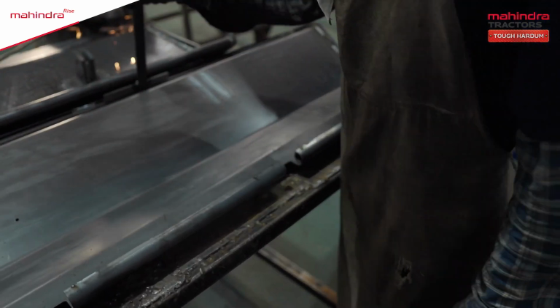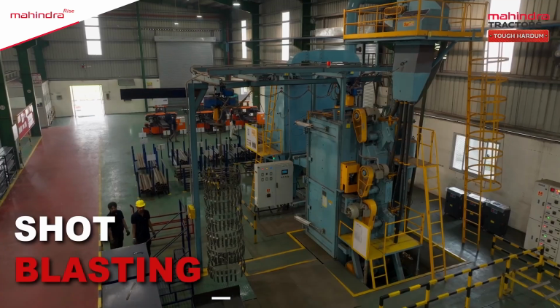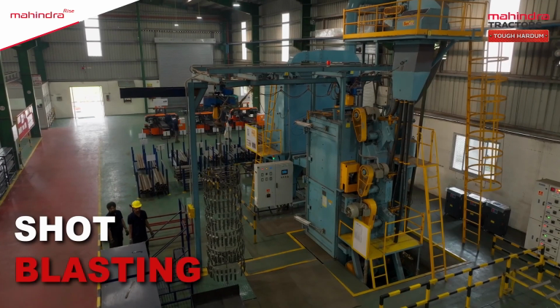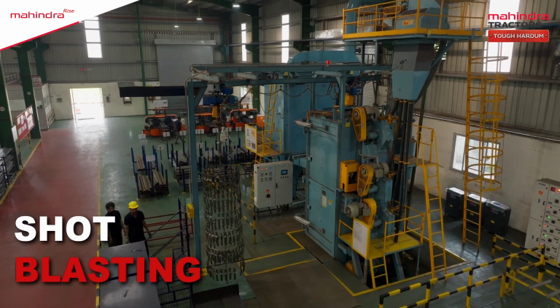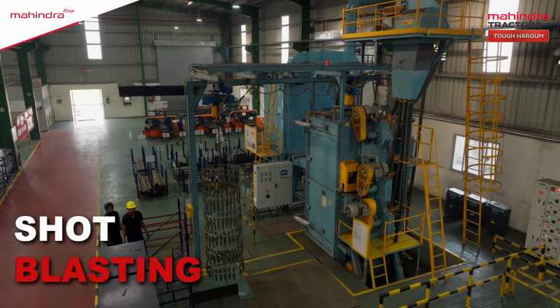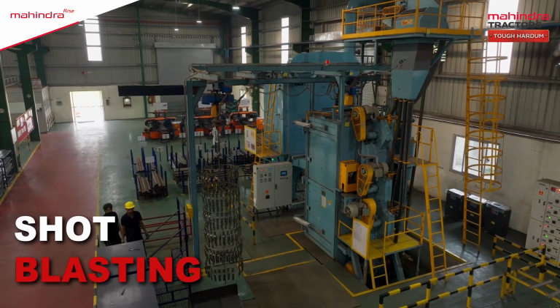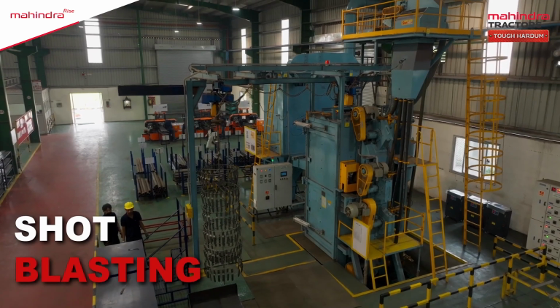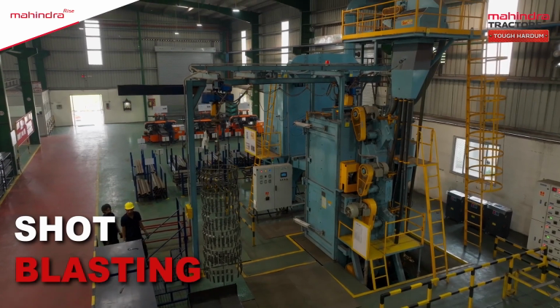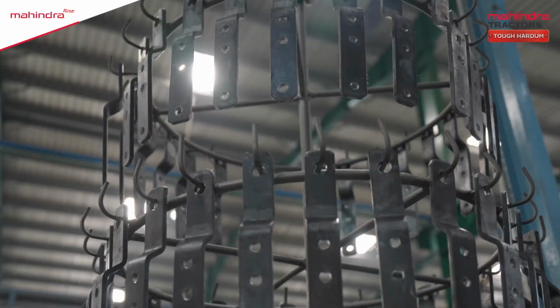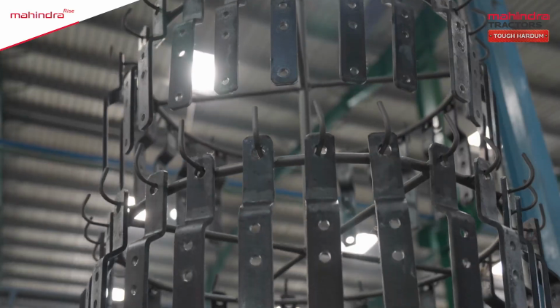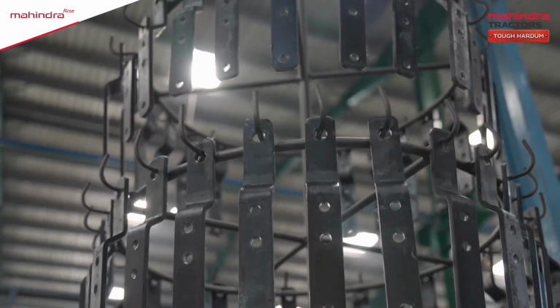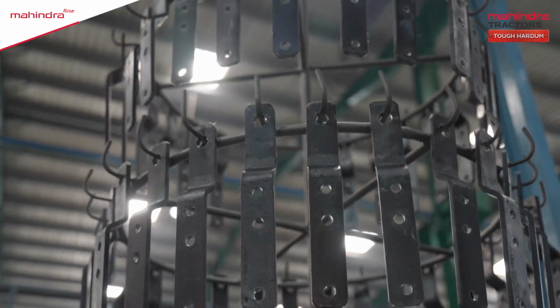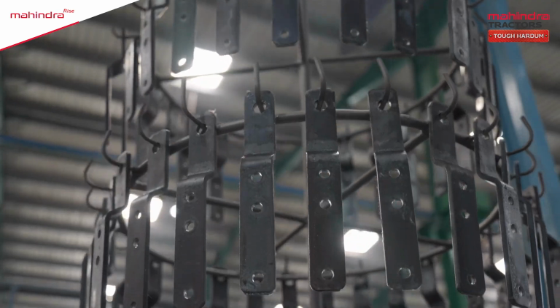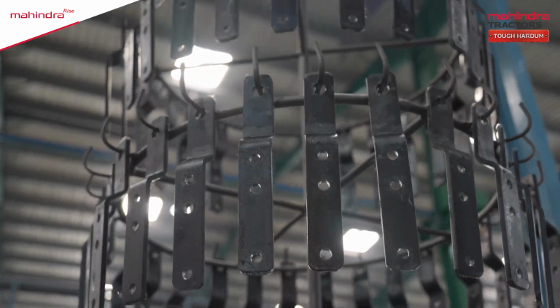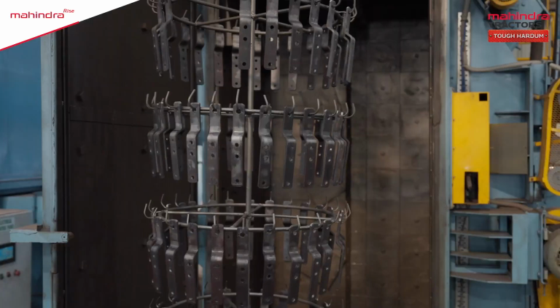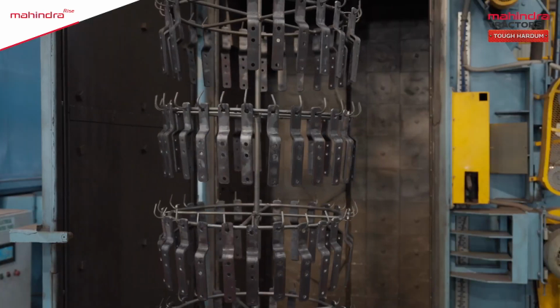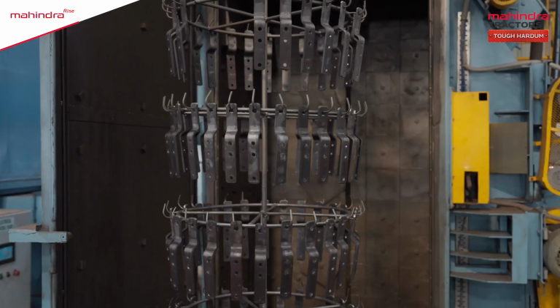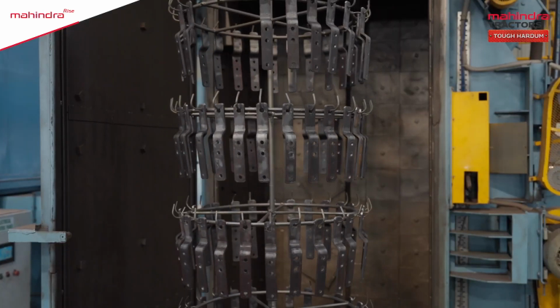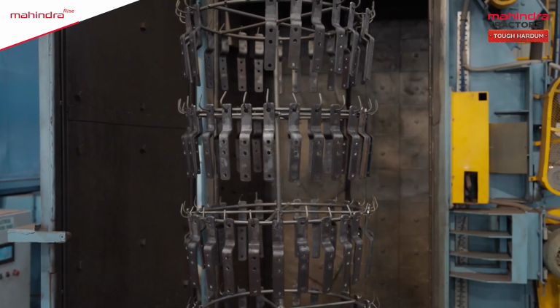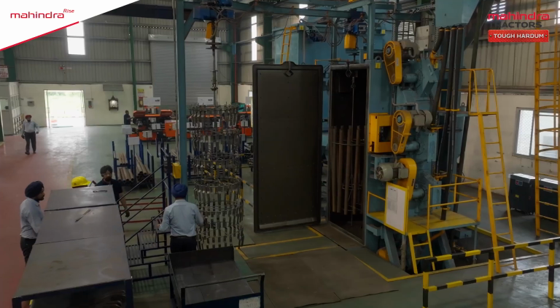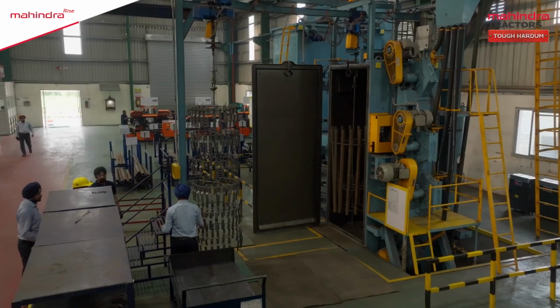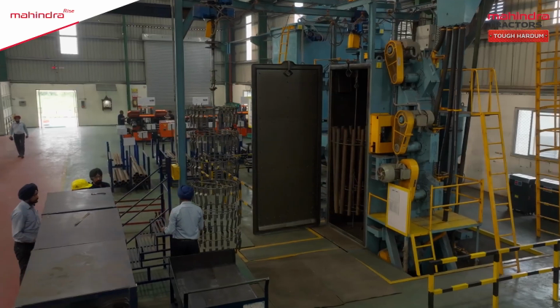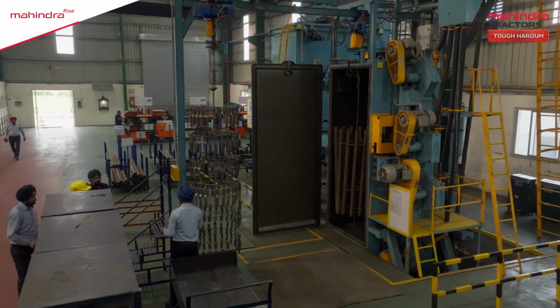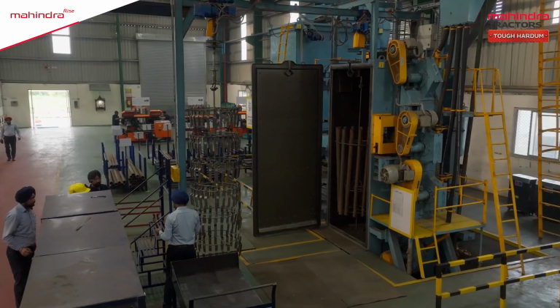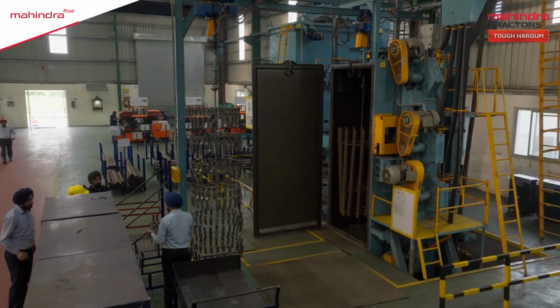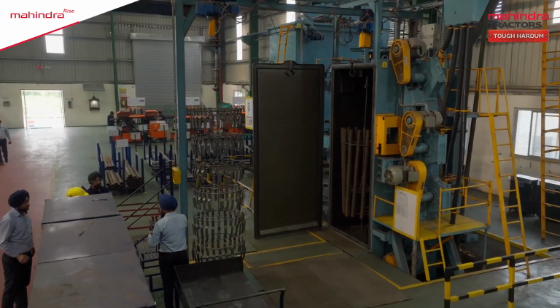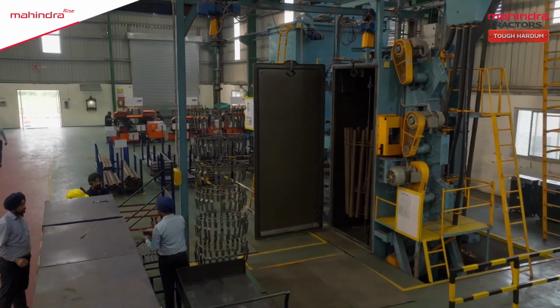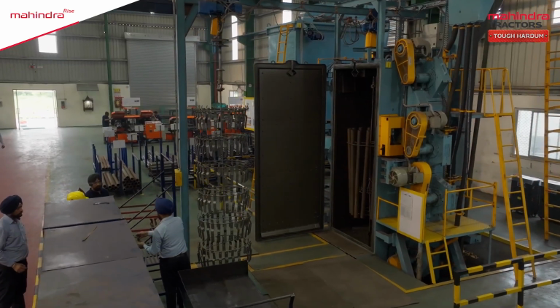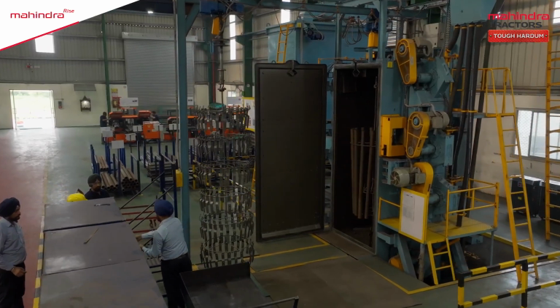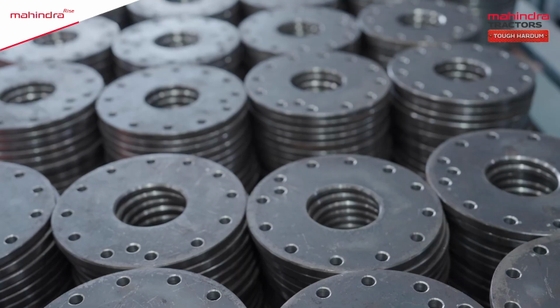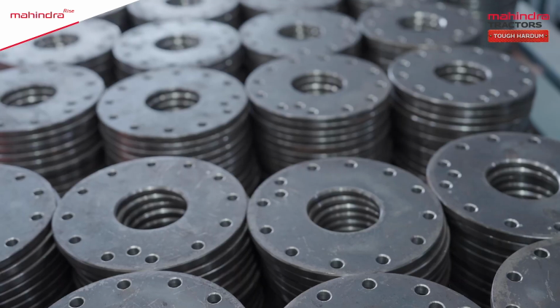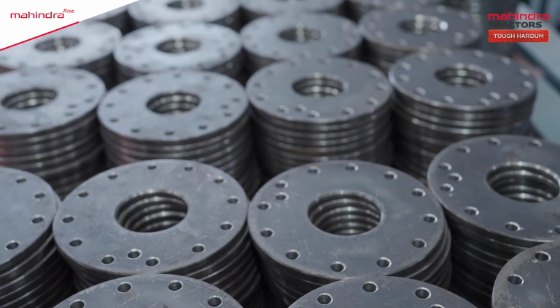Now, in the shot blasting section, impurities and rust are removed, ensuring a smooth surface.